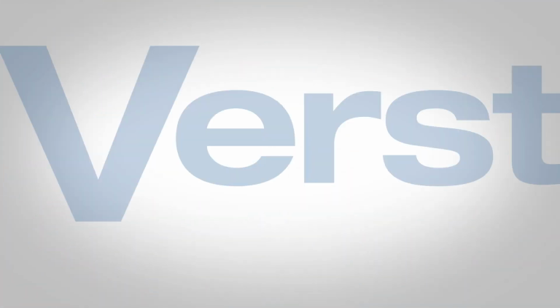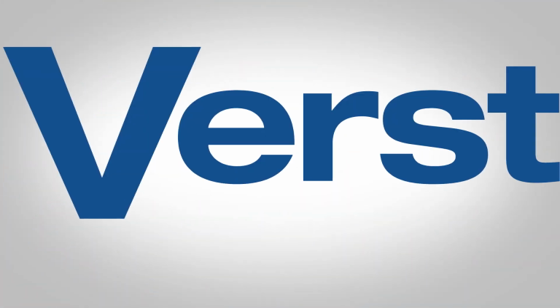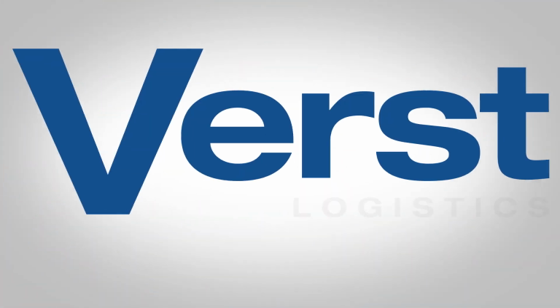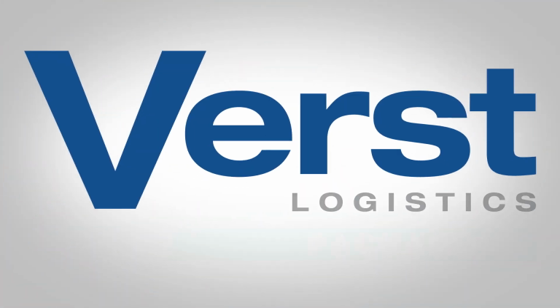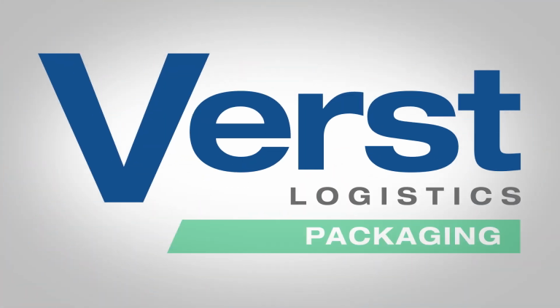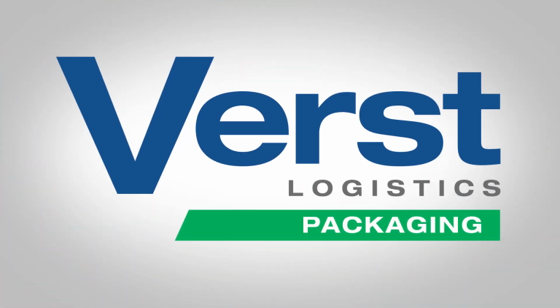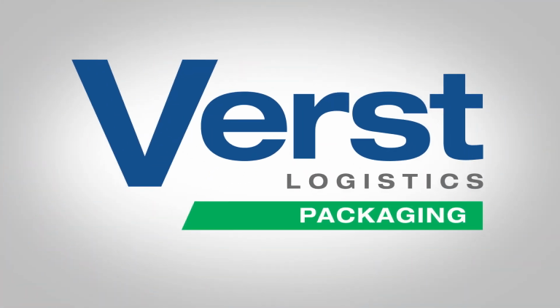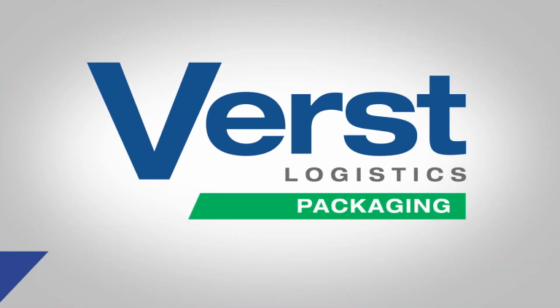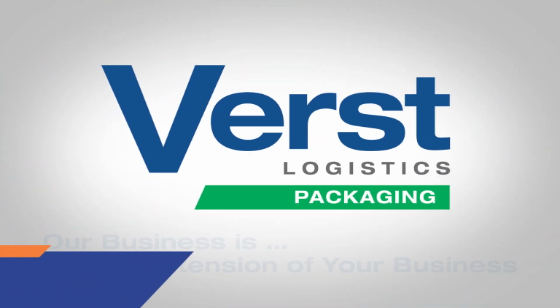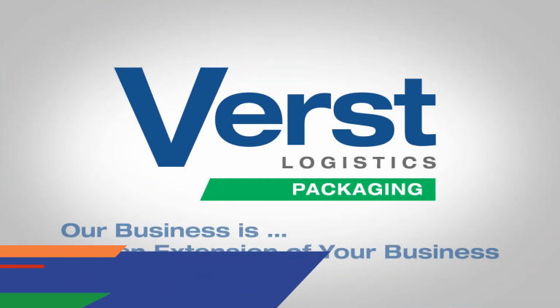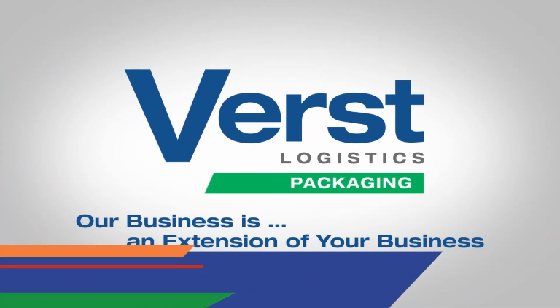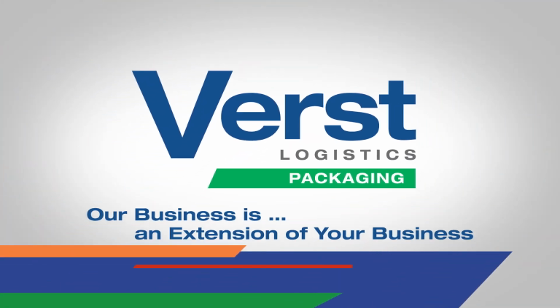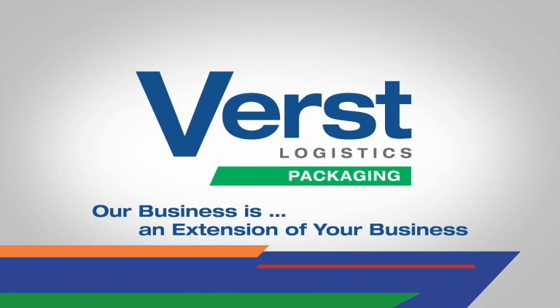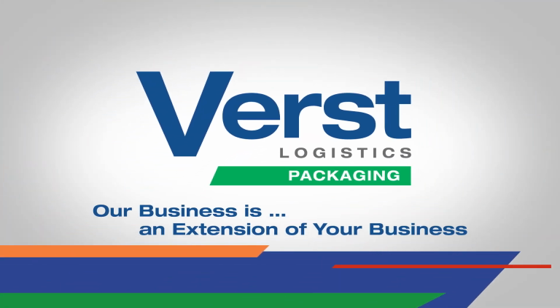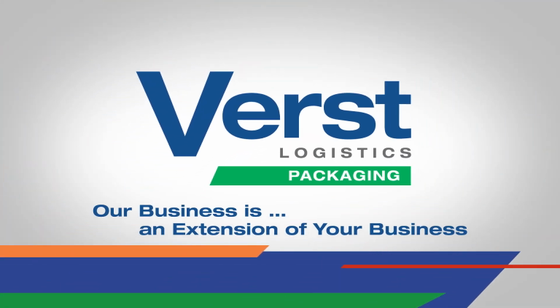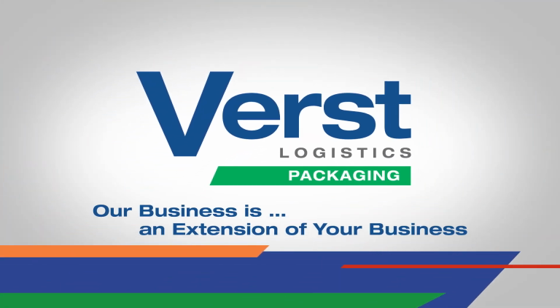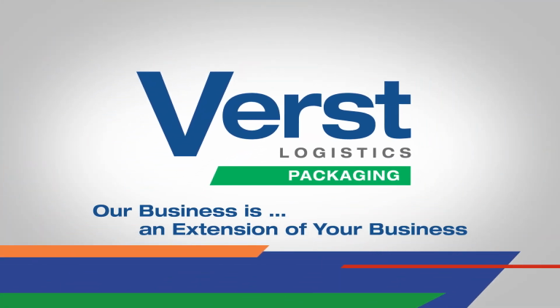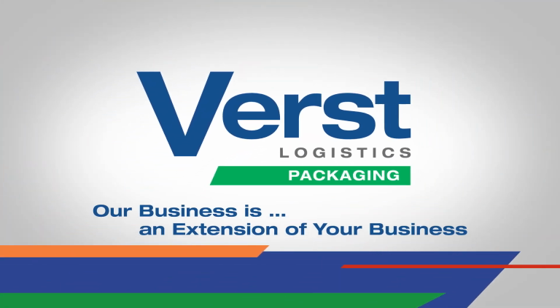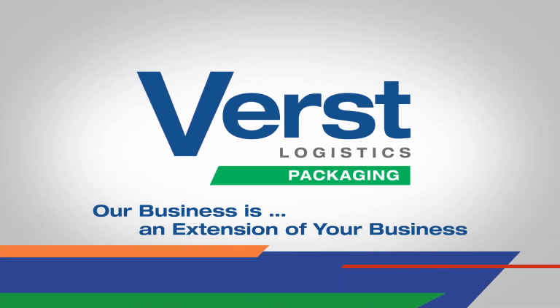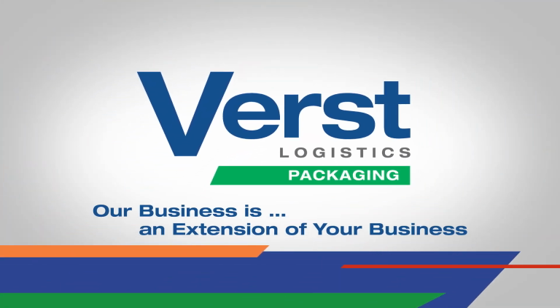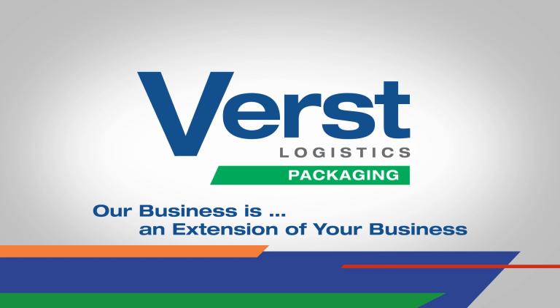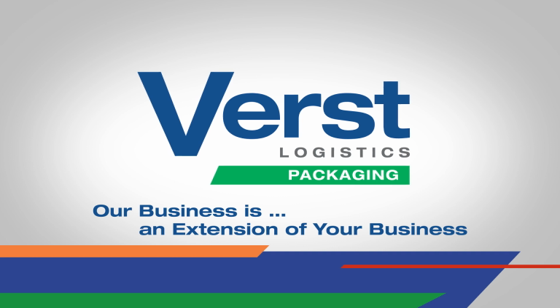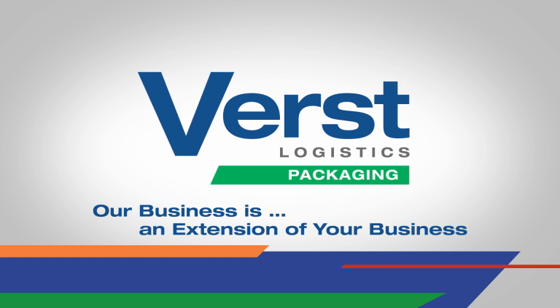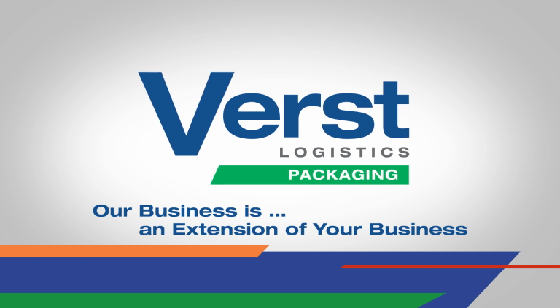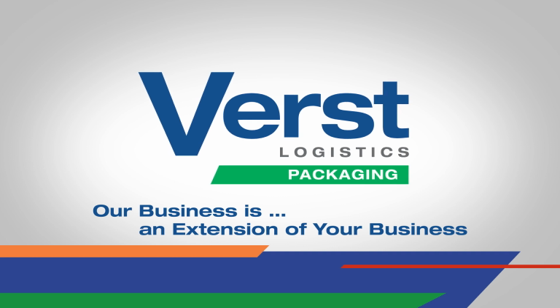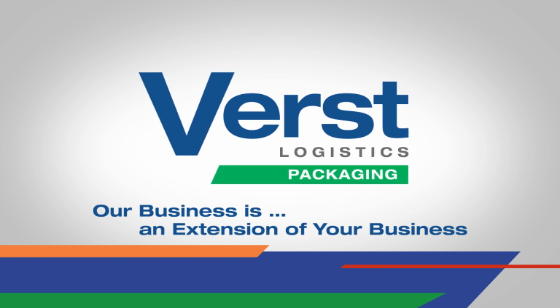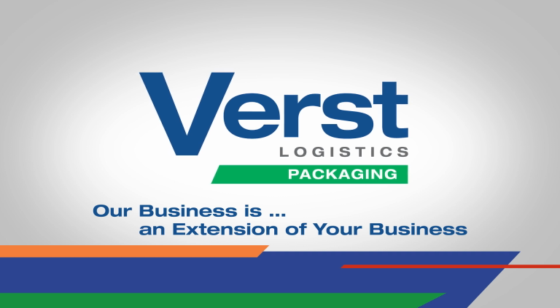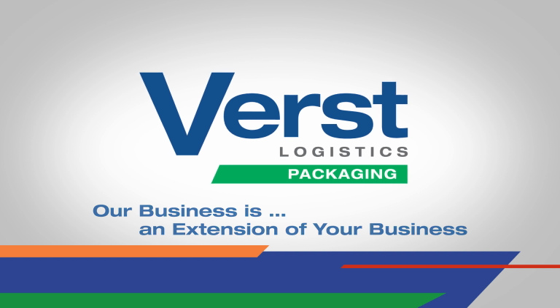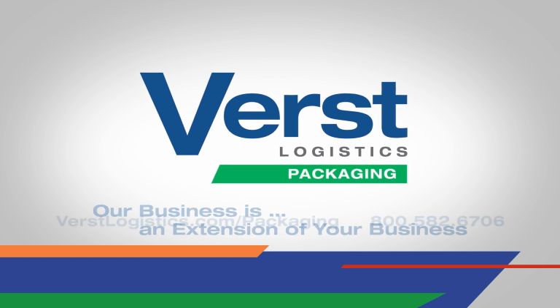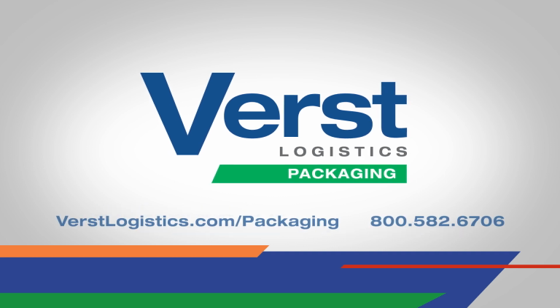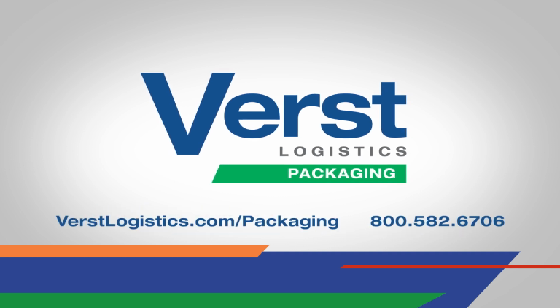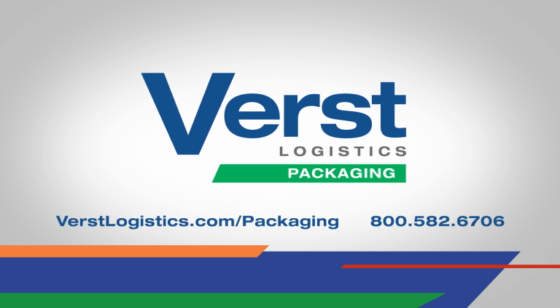We're always here to answer your questions, provide more information, or to arrange a tour of our facility at your convenience.